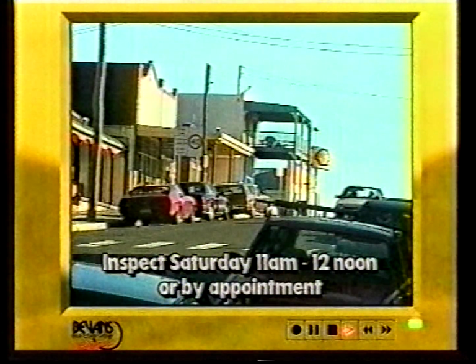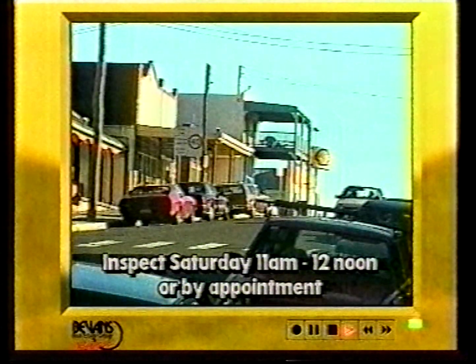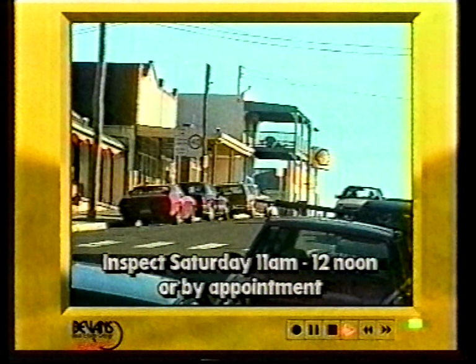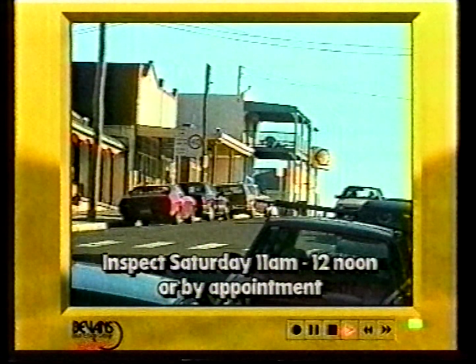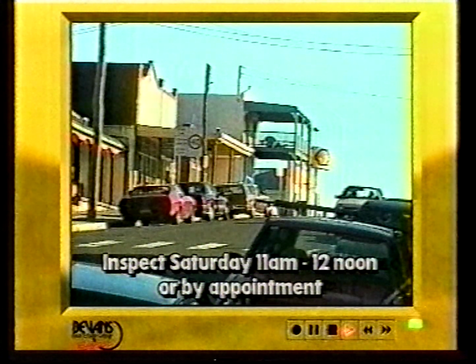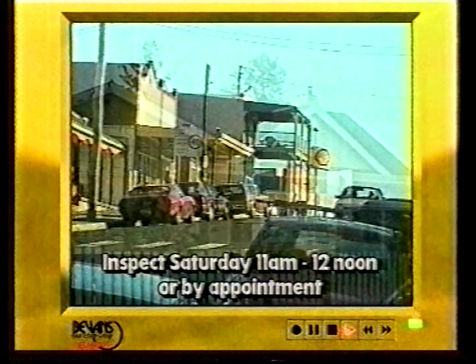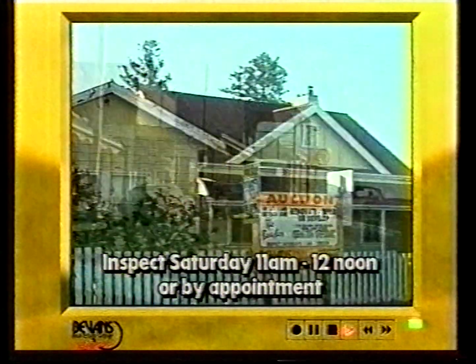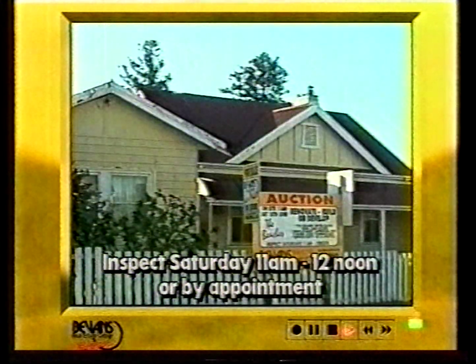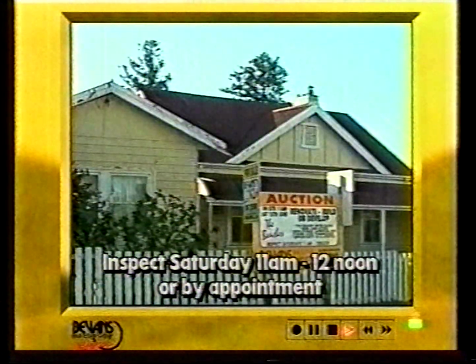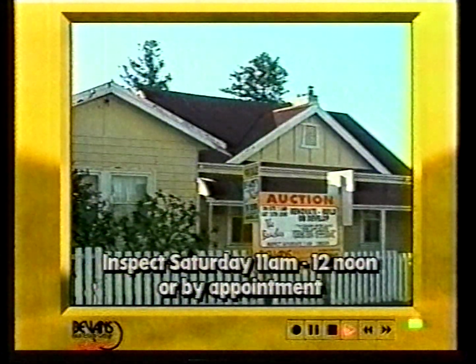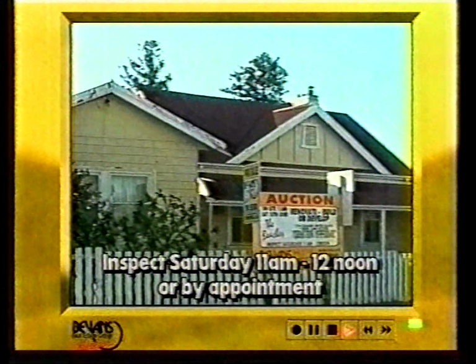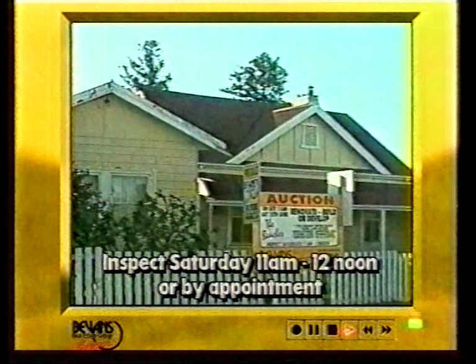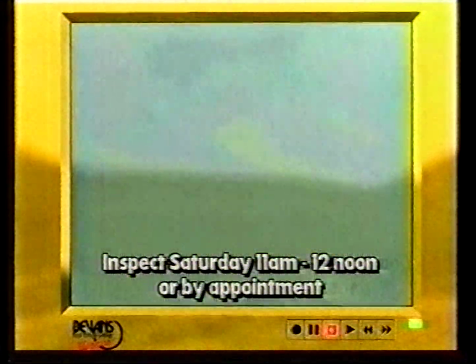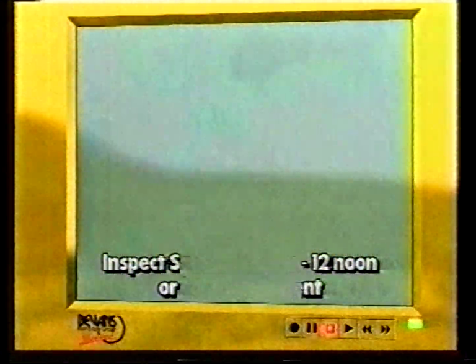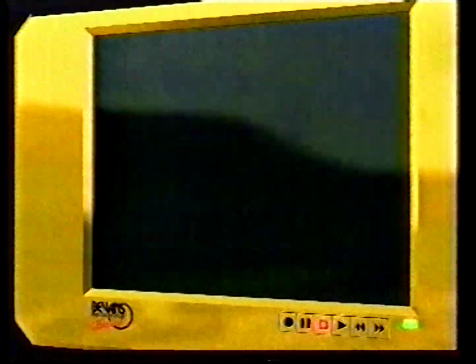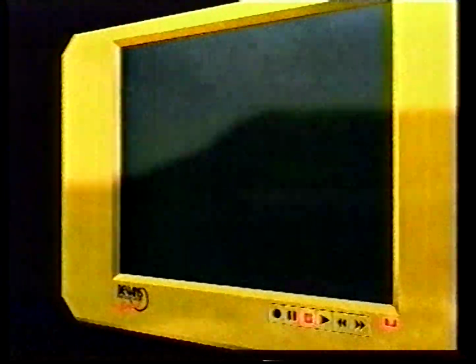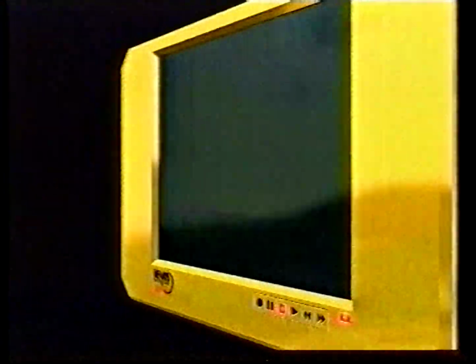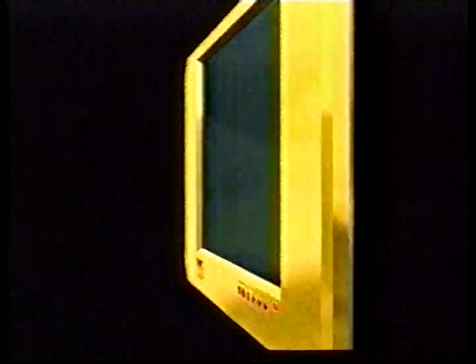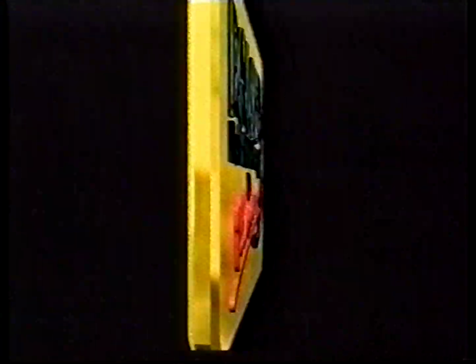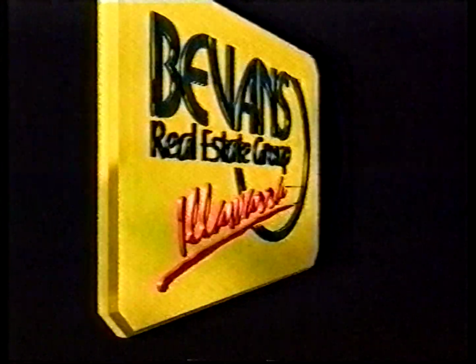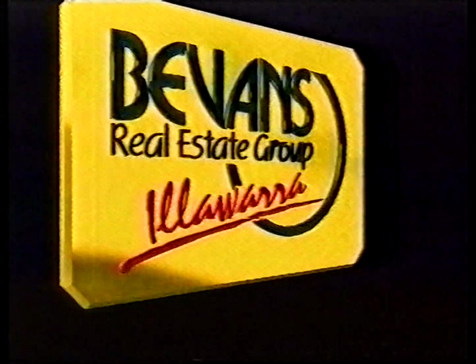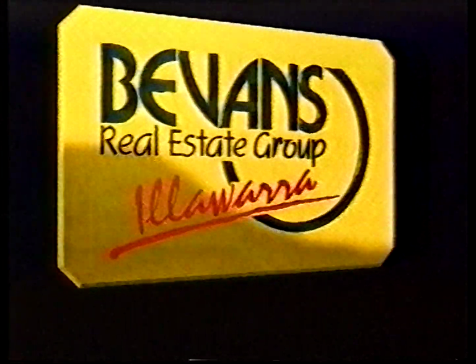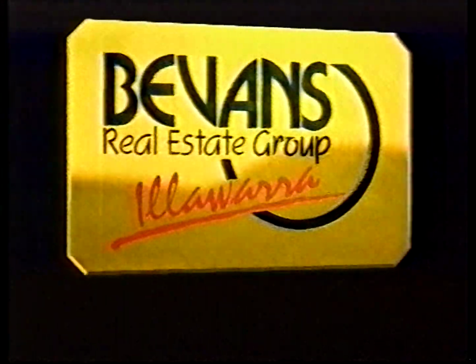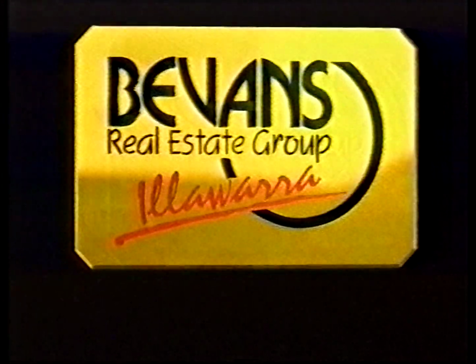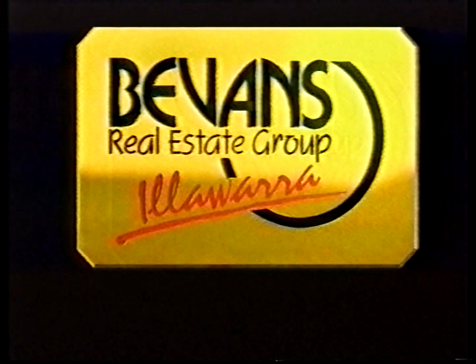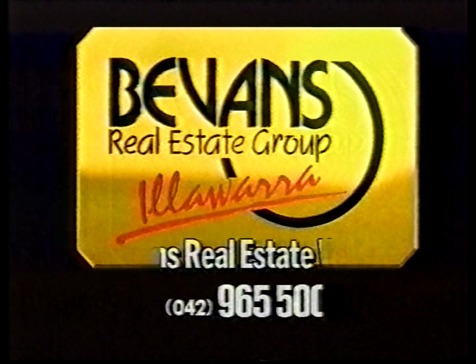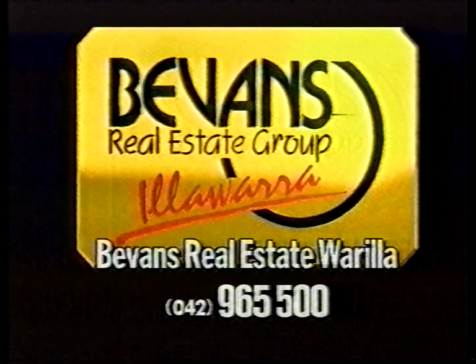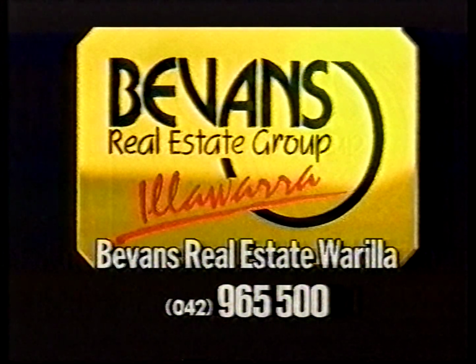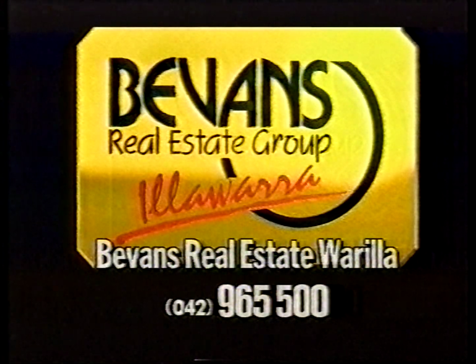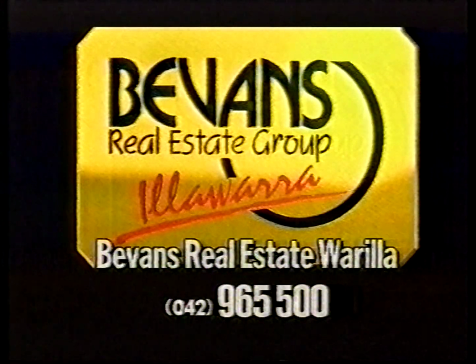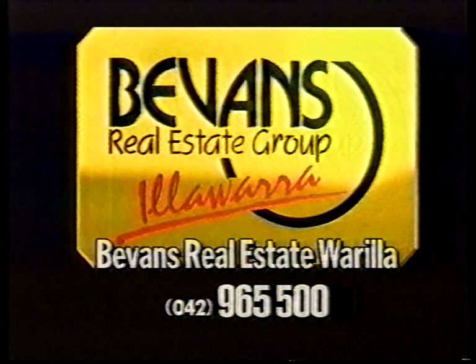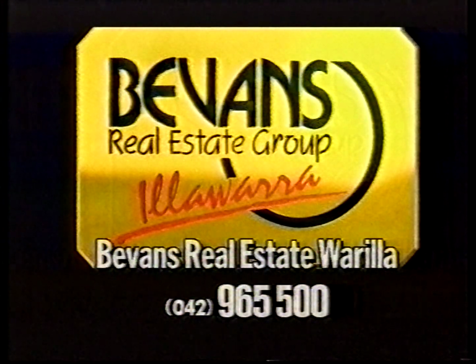To inspect or for further details, contact the auctioneers Bevan's Real Estate Rural. At Bevan's Real Estate, we're on your side.